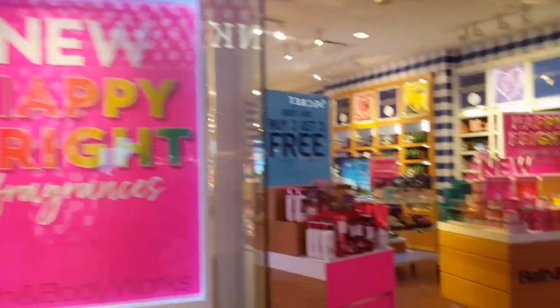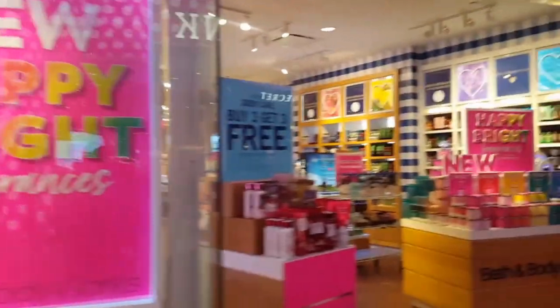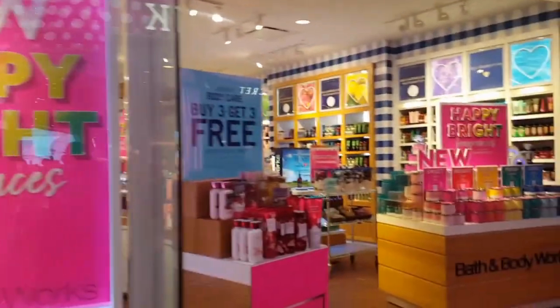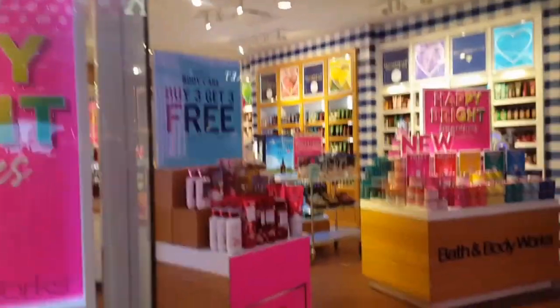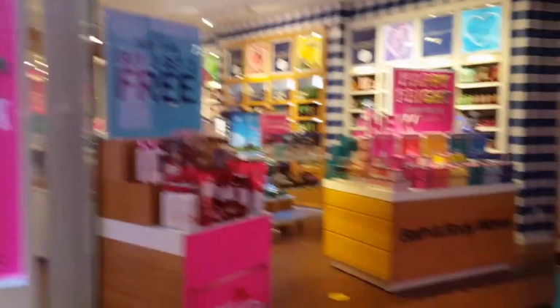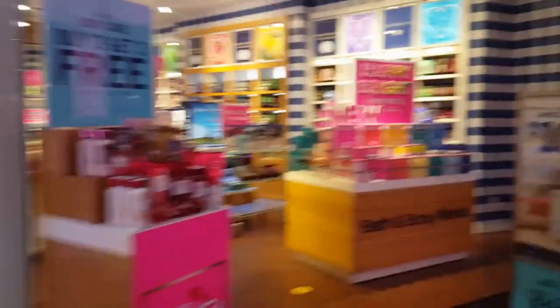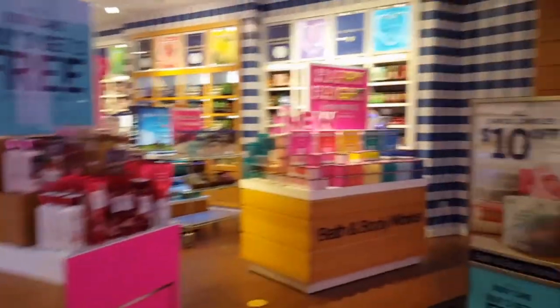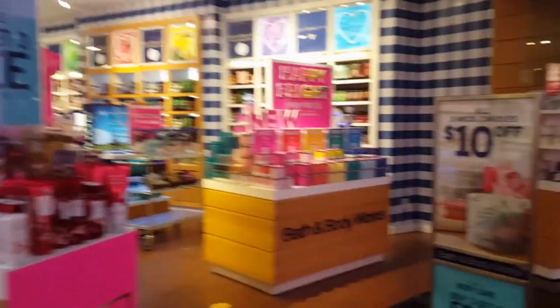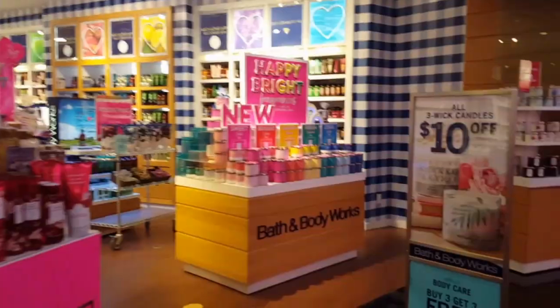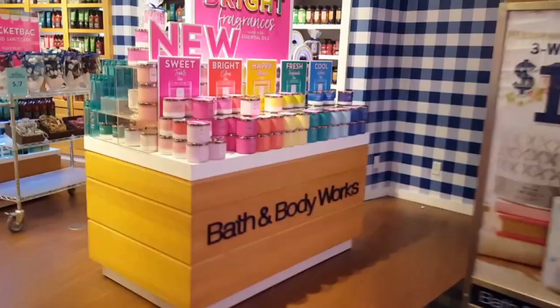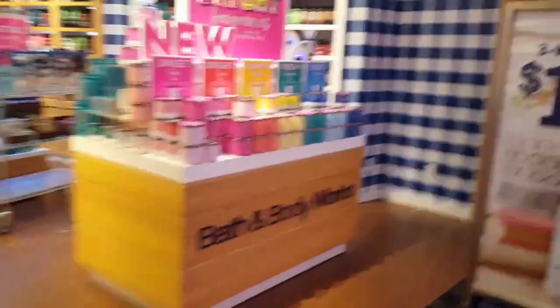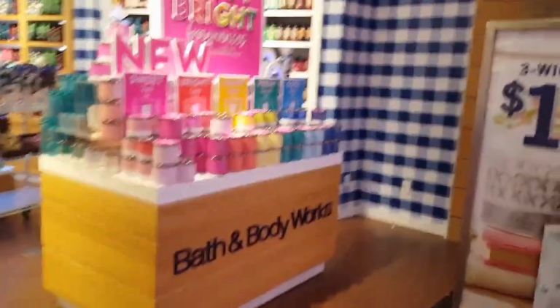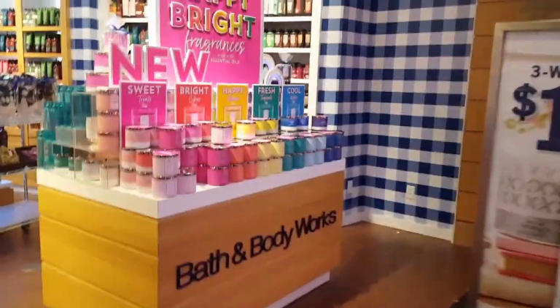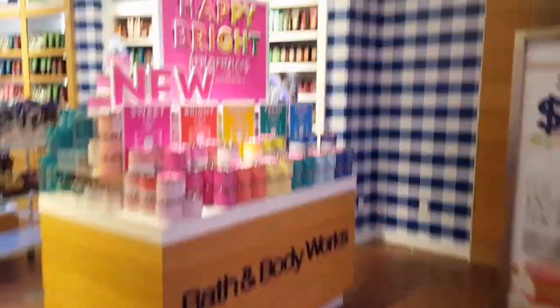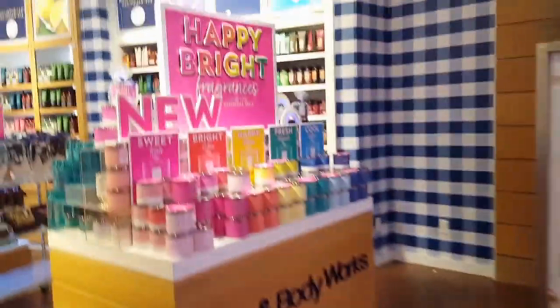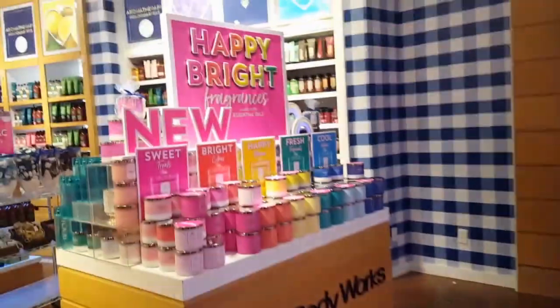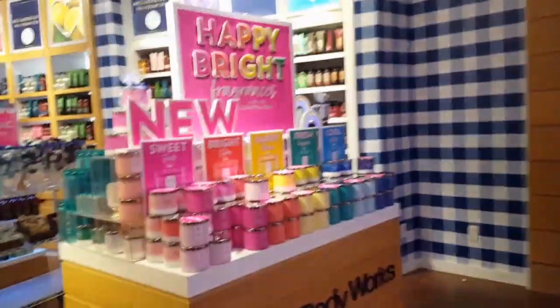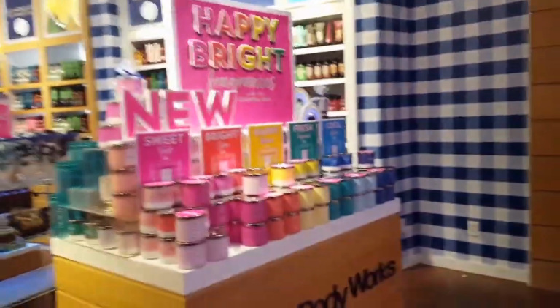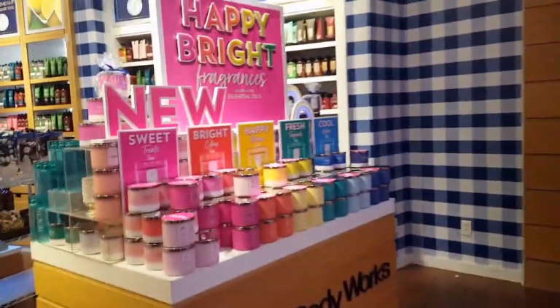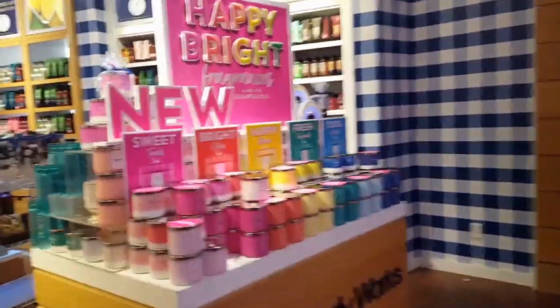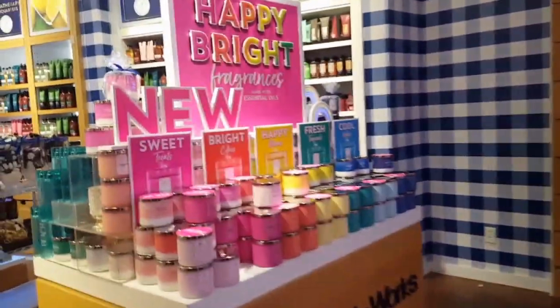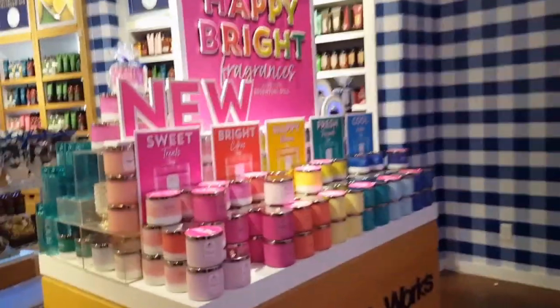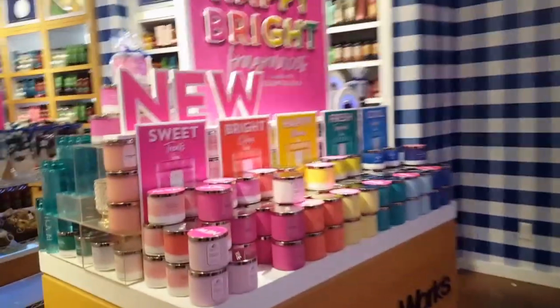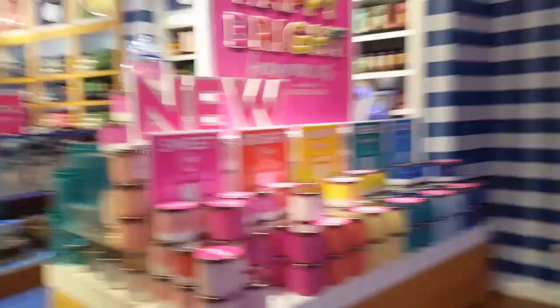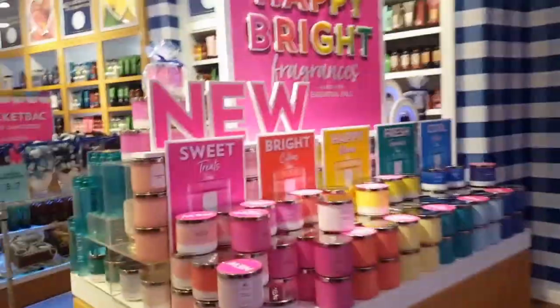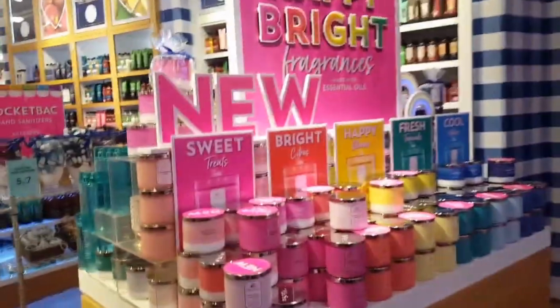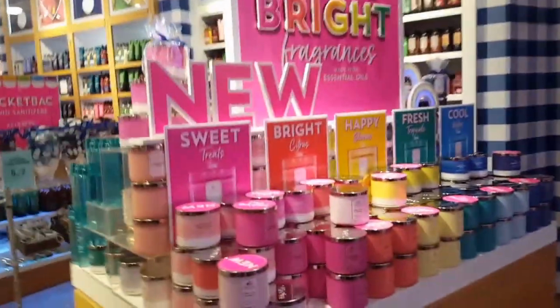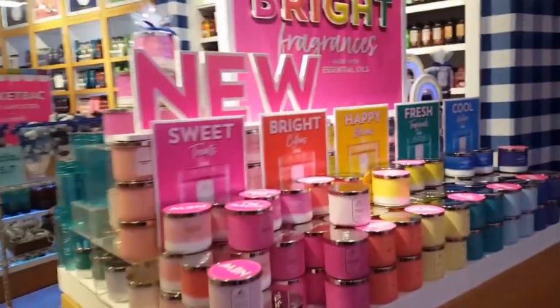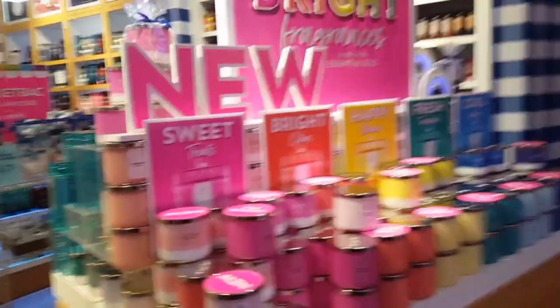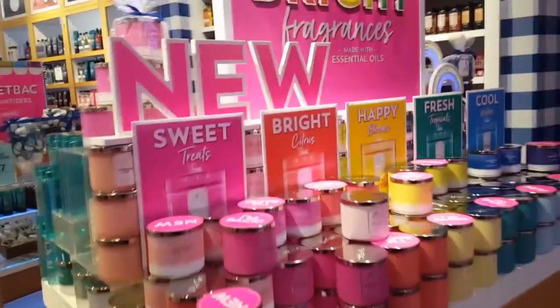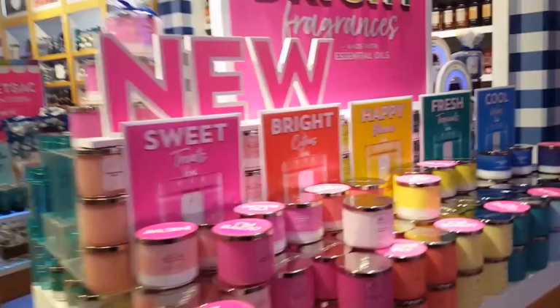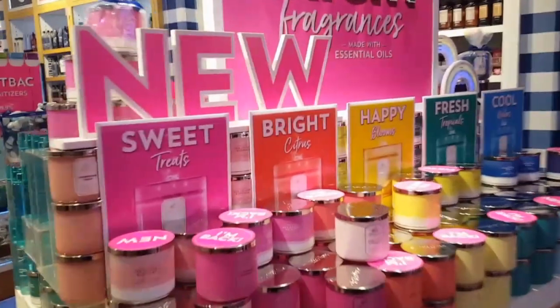Hi guys, so I am going into the Bath and Body Works at the Miracle Mouth shop inside Planet Hollywood here in Las Vegas.